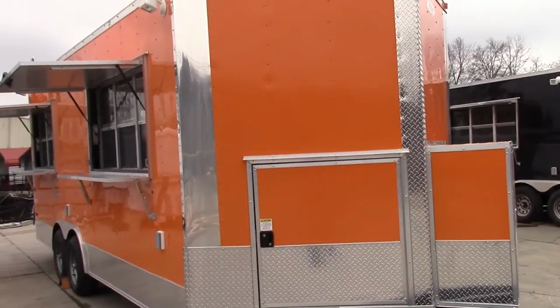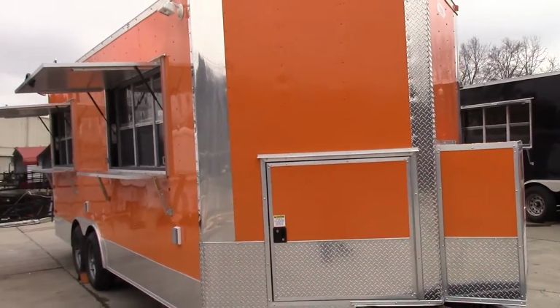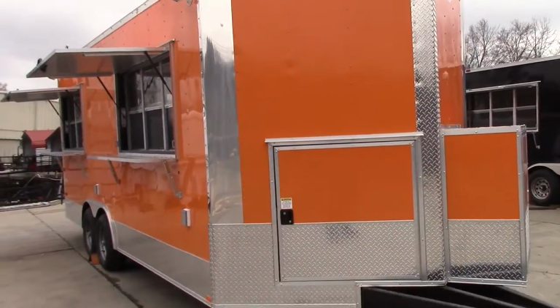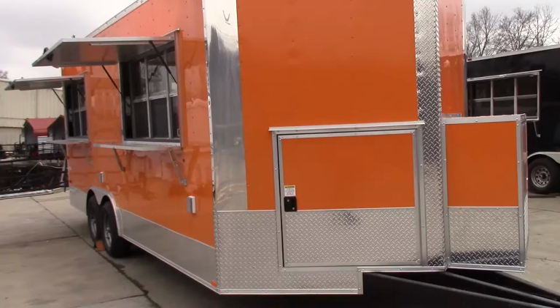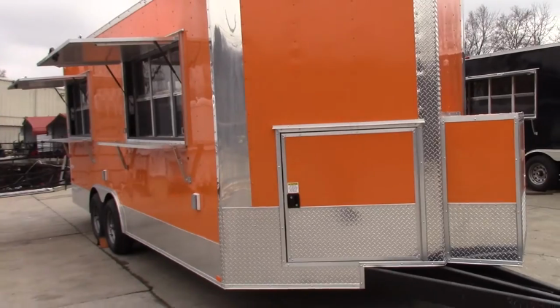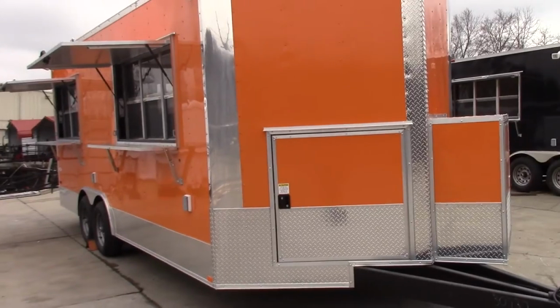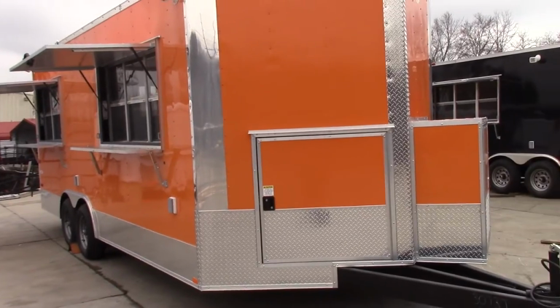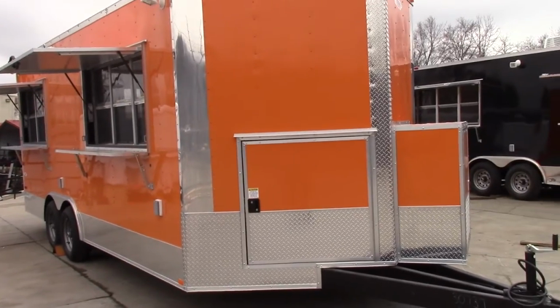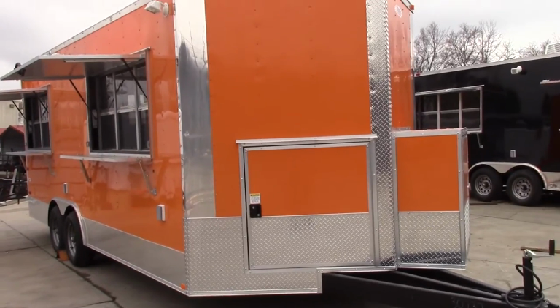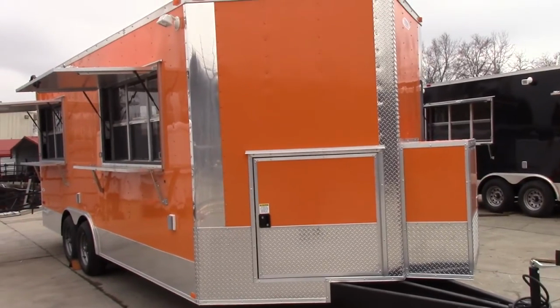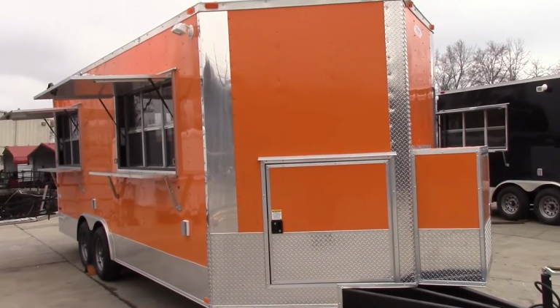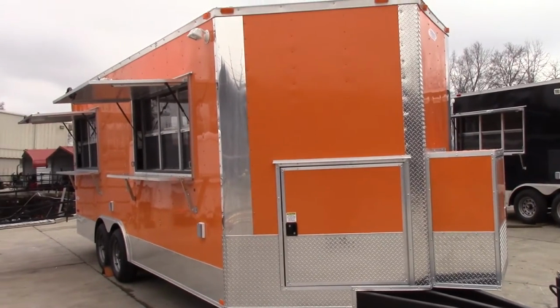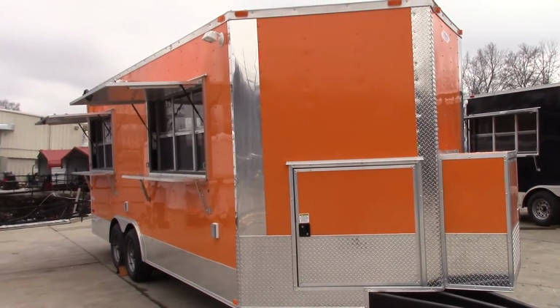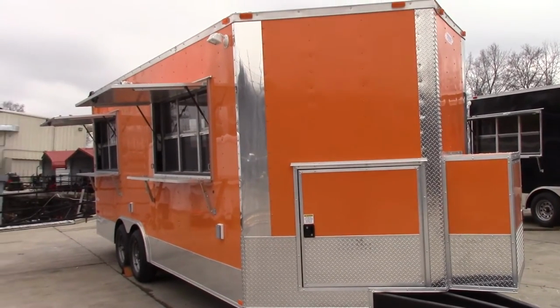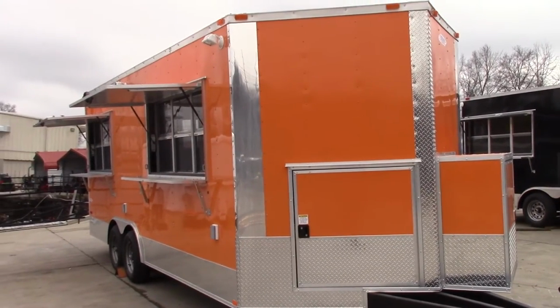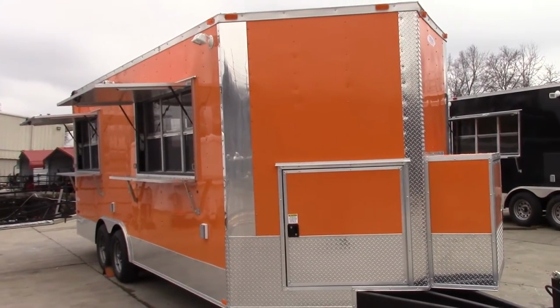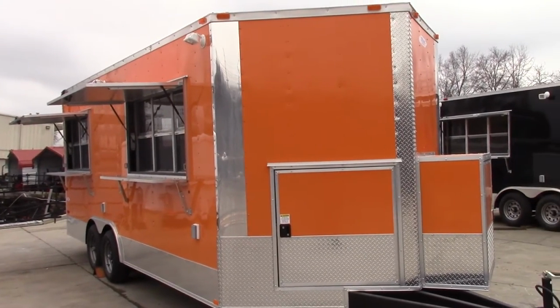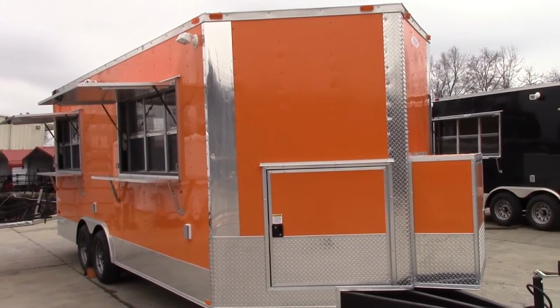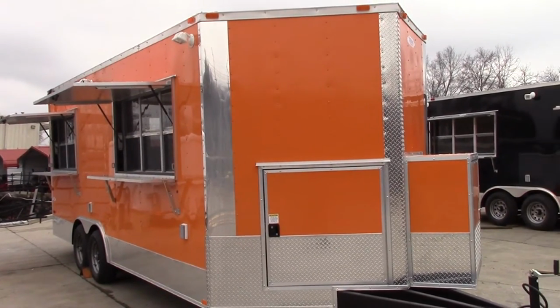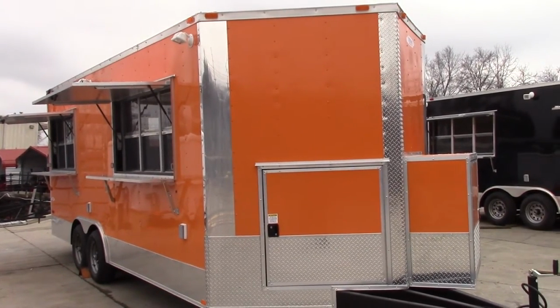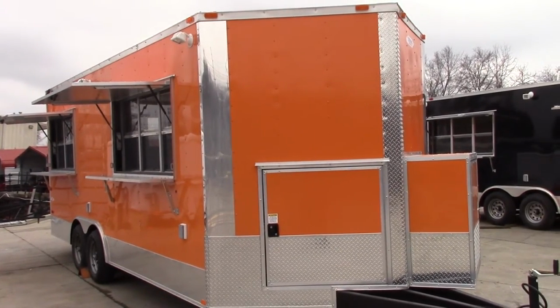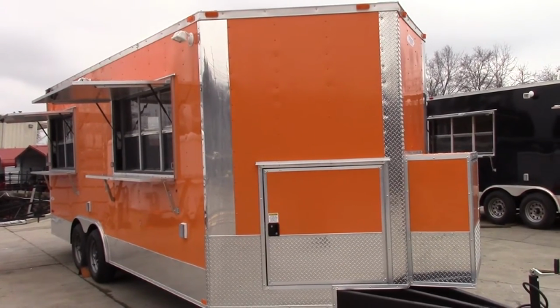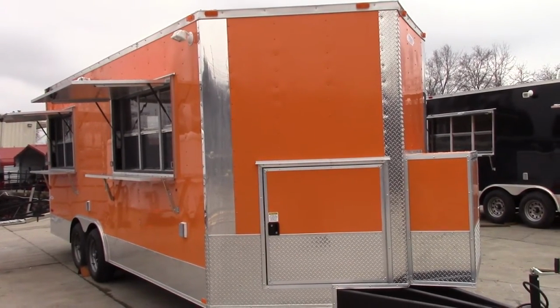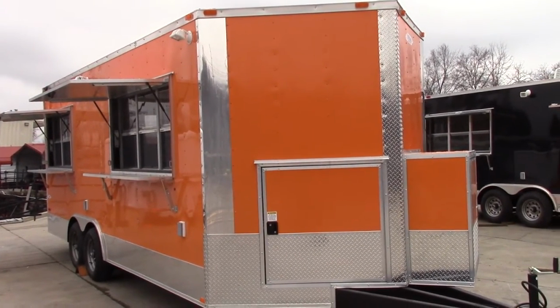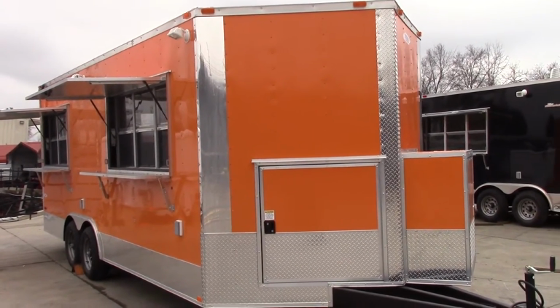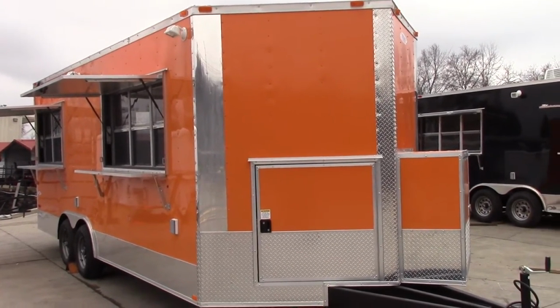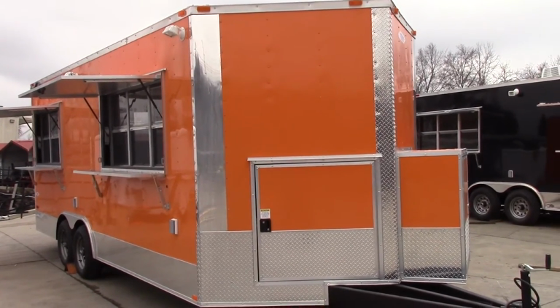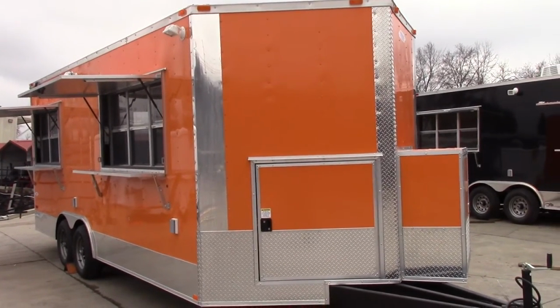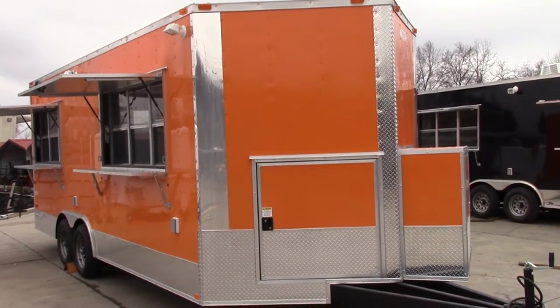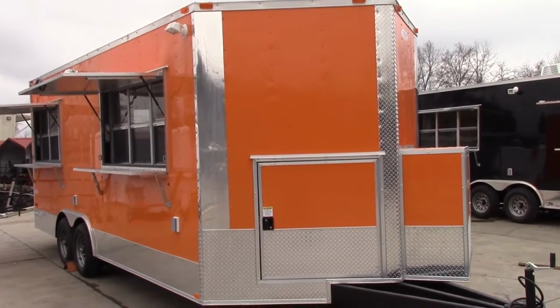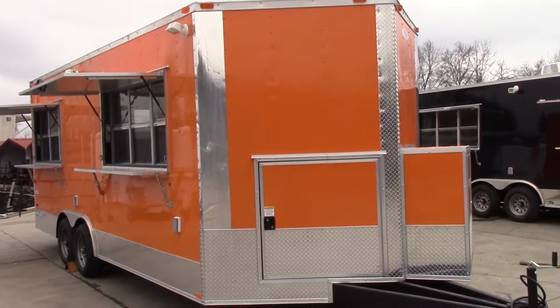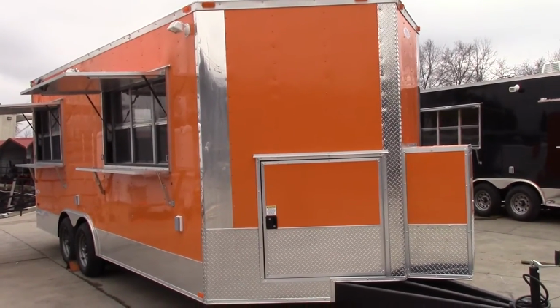Today we're here at SLE in Antioch, Tennessee to look at an 8.5 by 20 foot concession trailer.